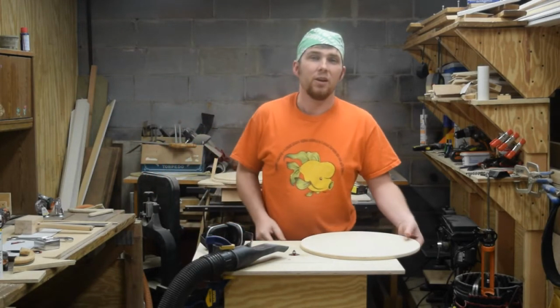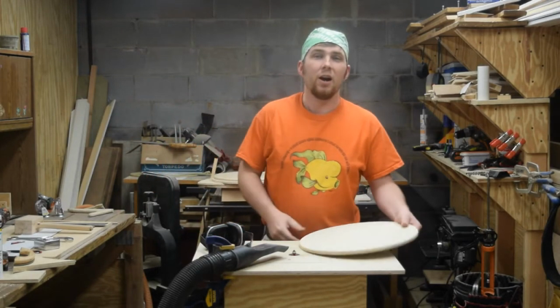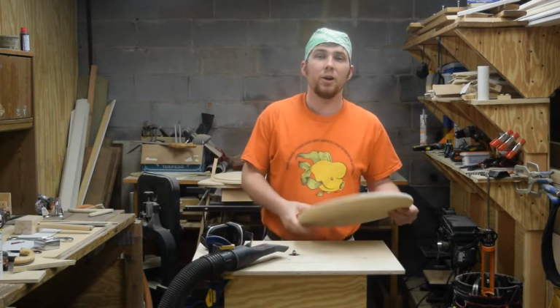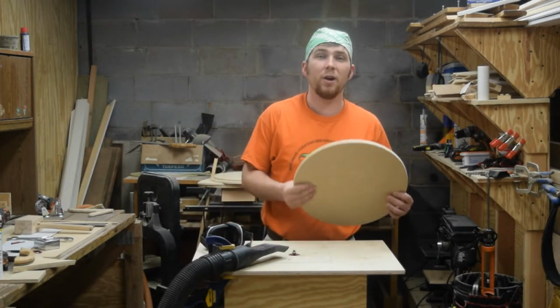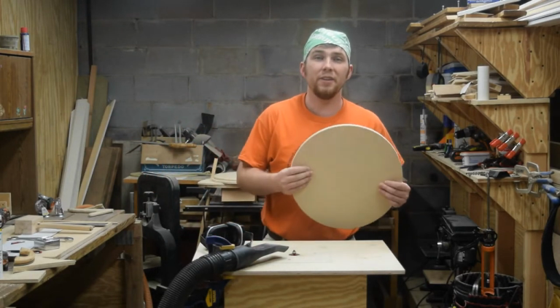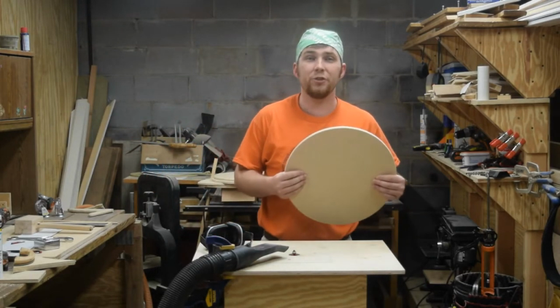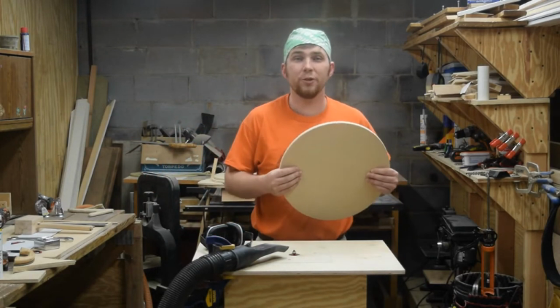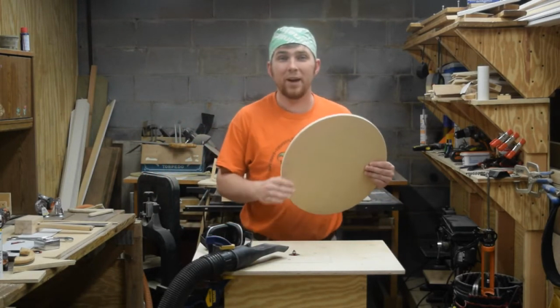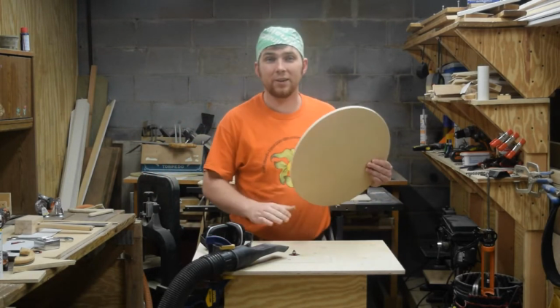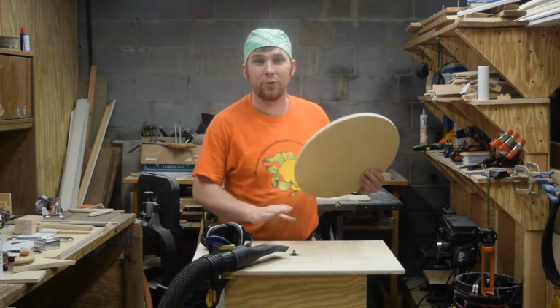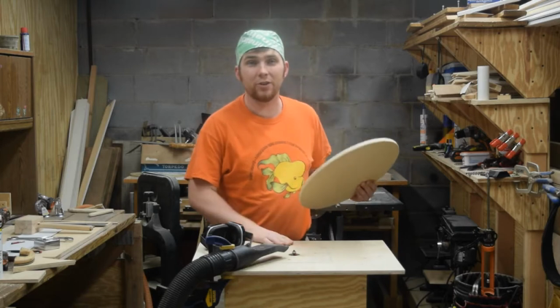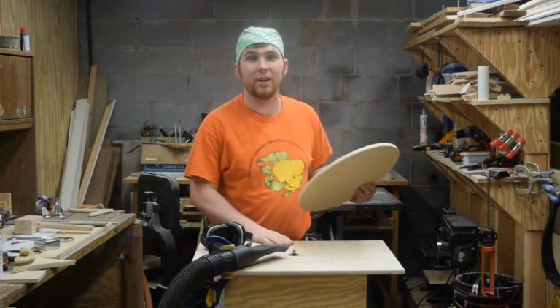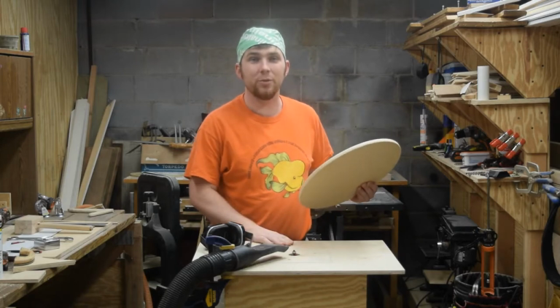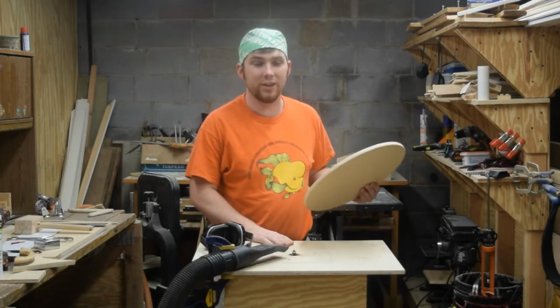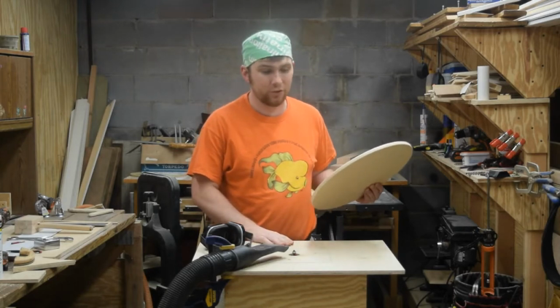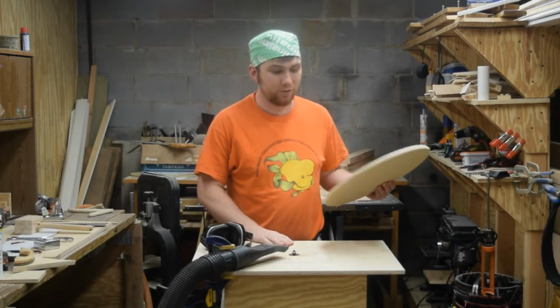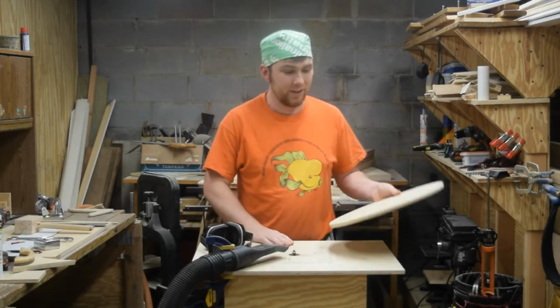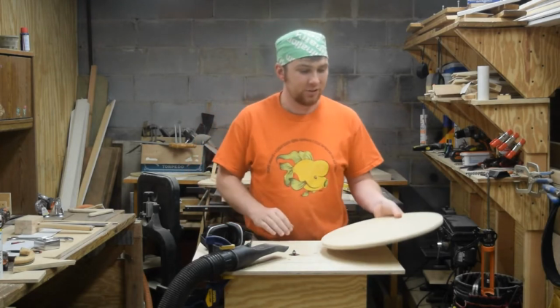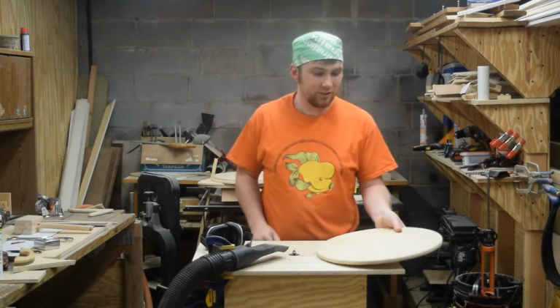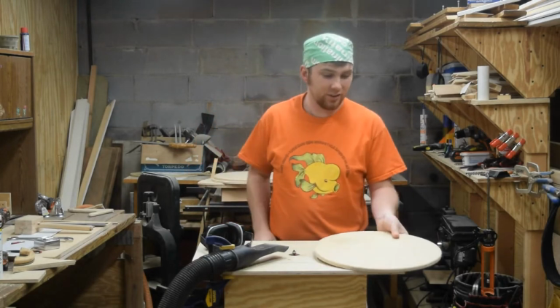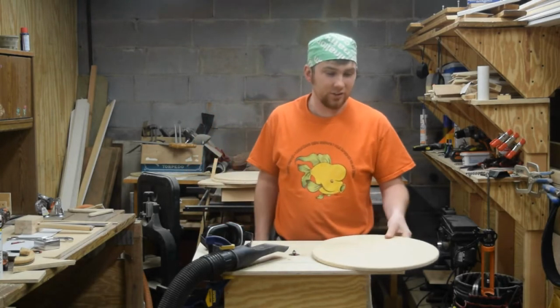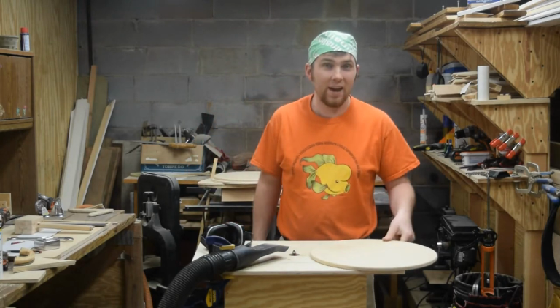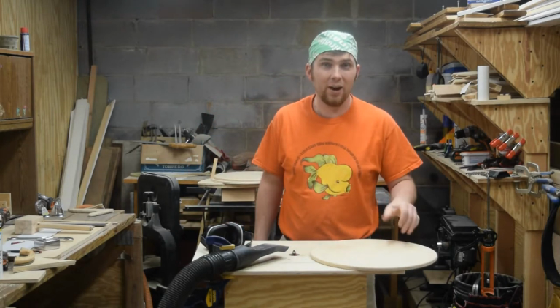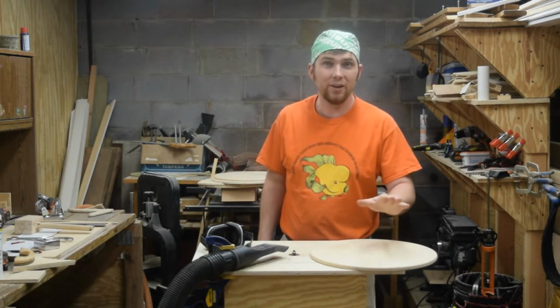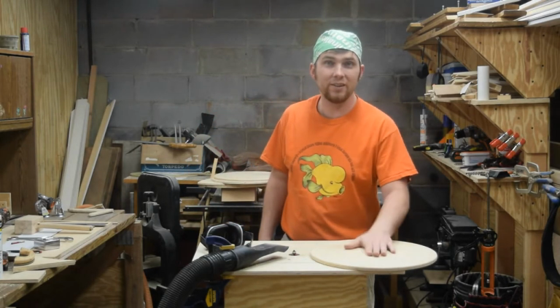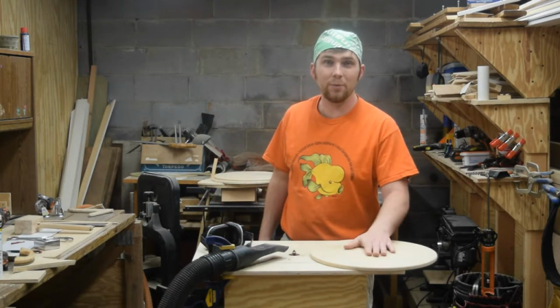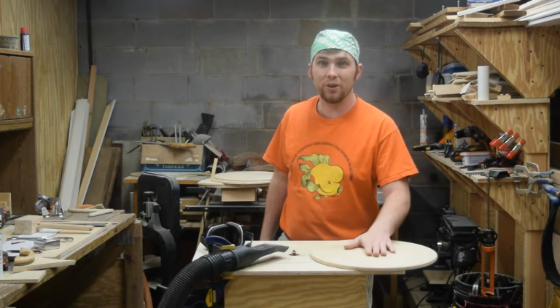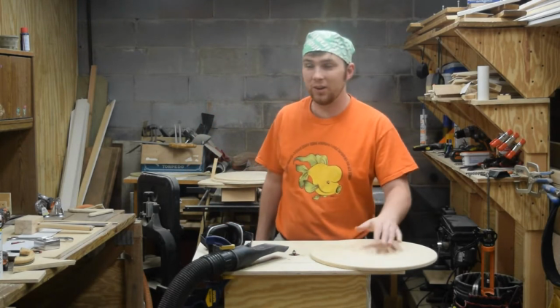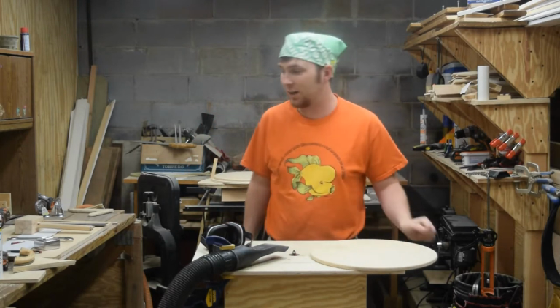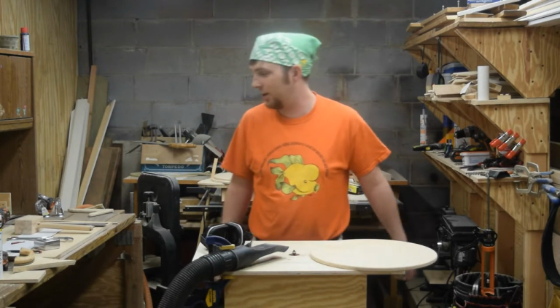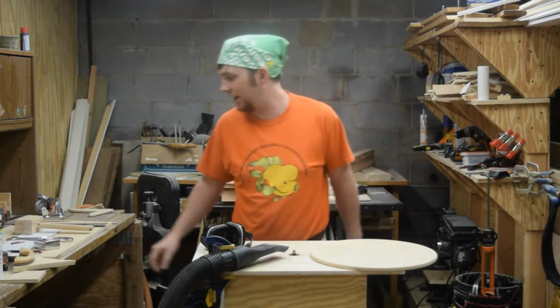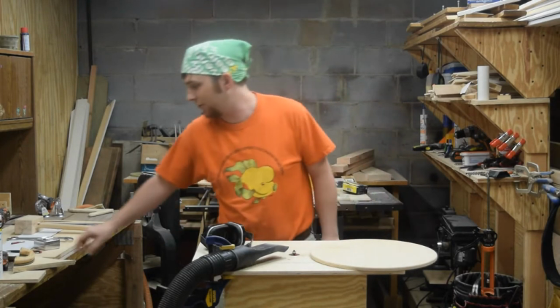I already brought these shields back to the router table to ease over the edges, so now it's time to start talking about handles.